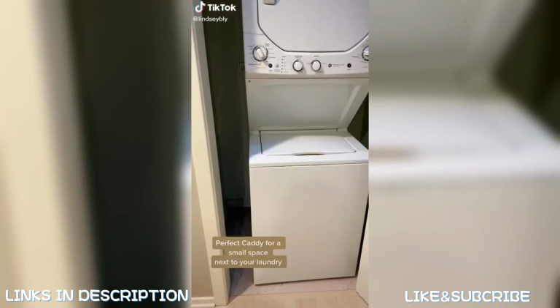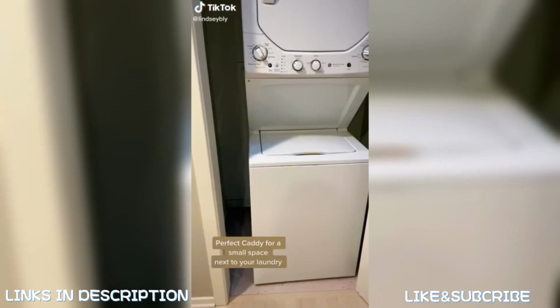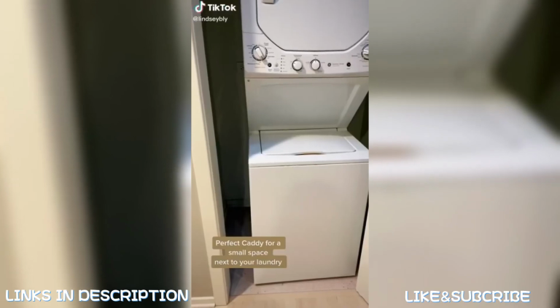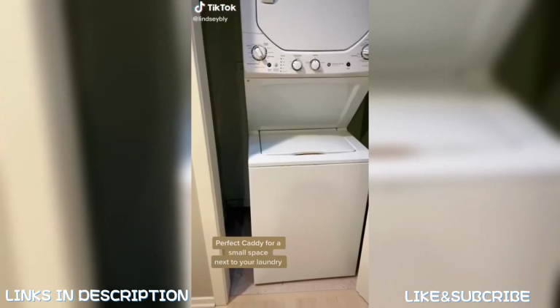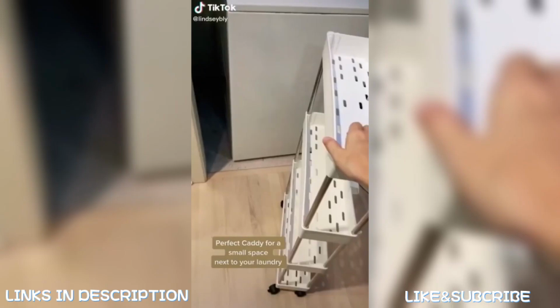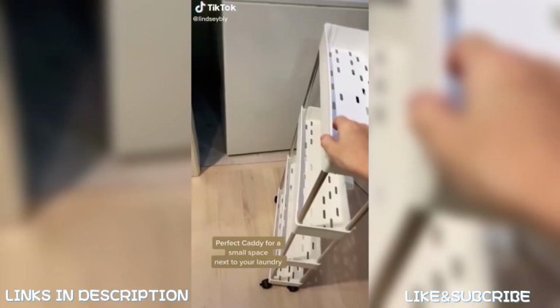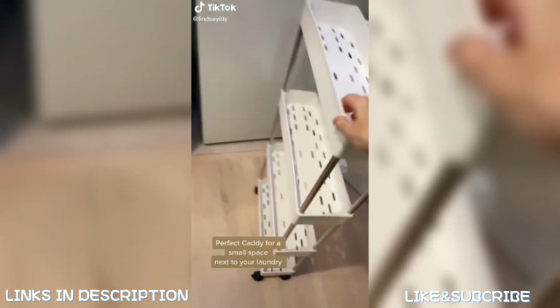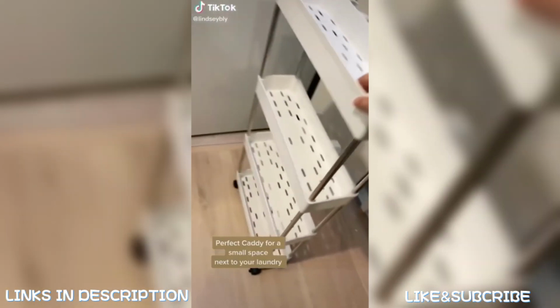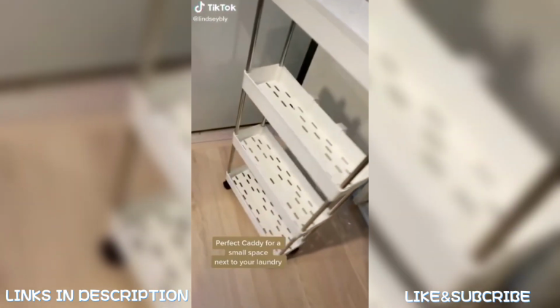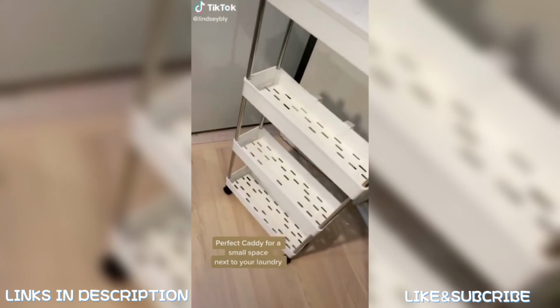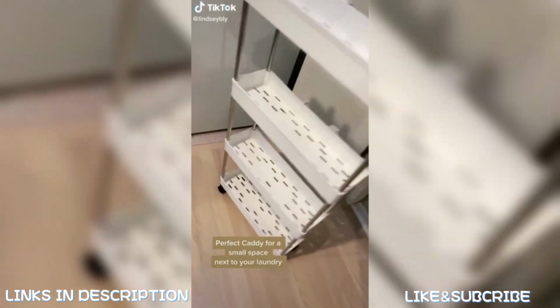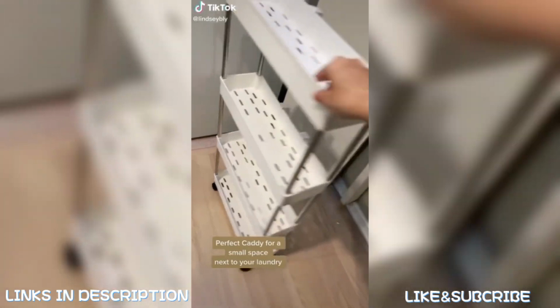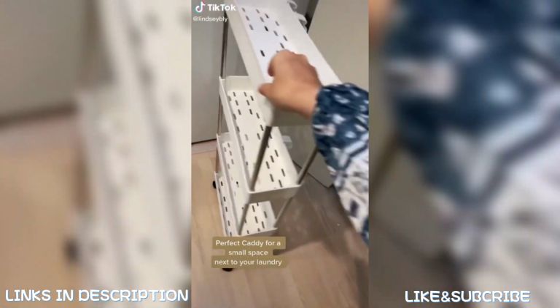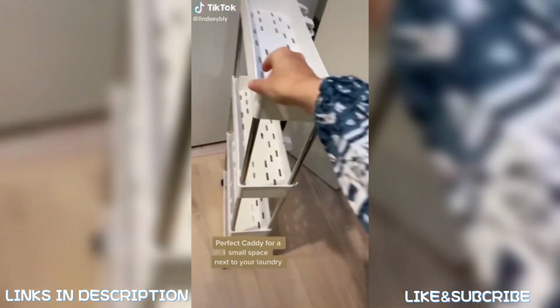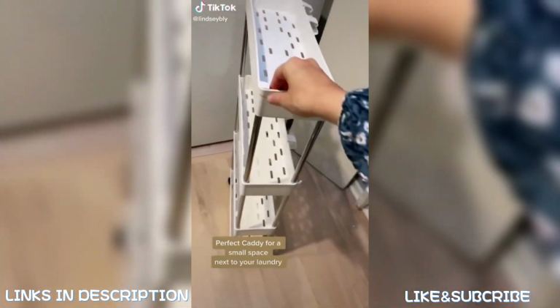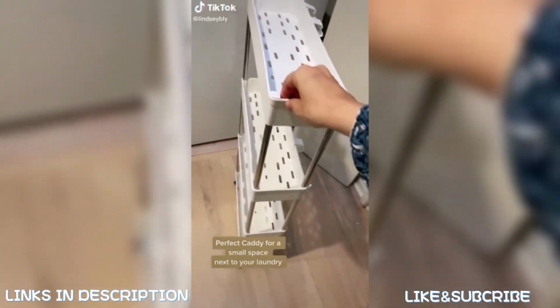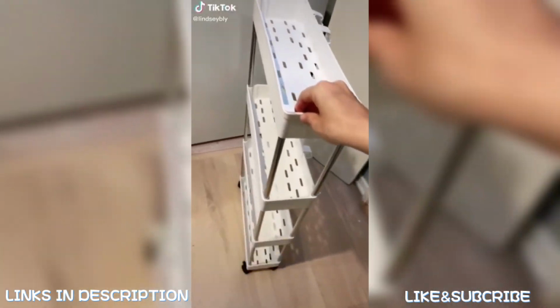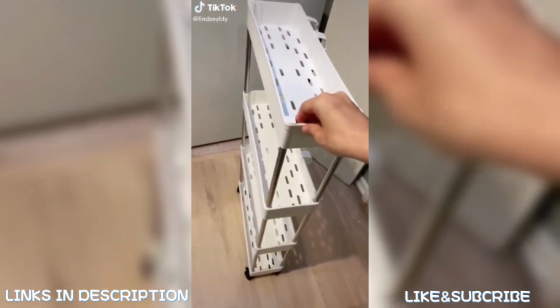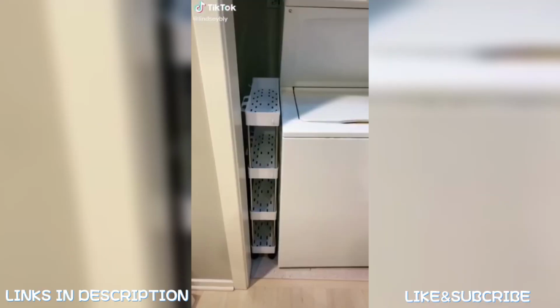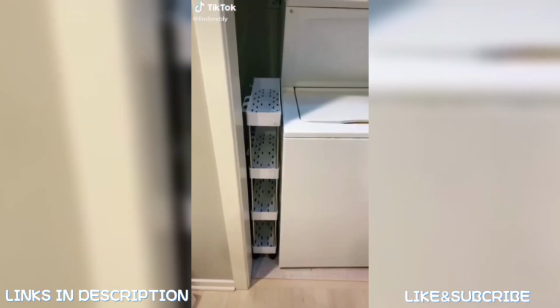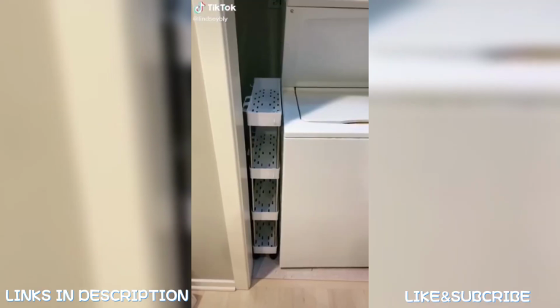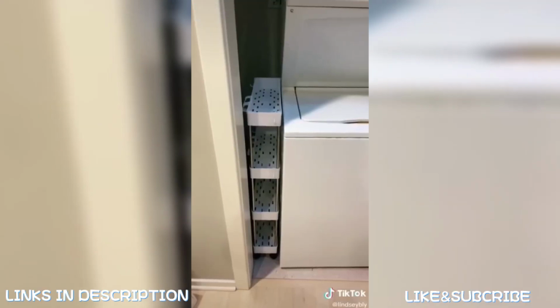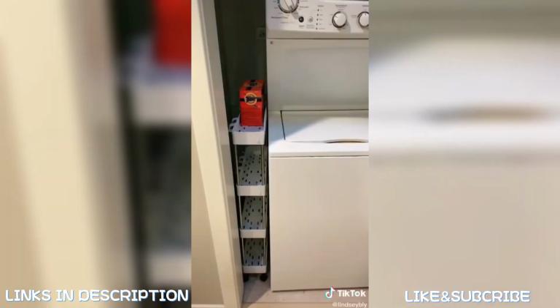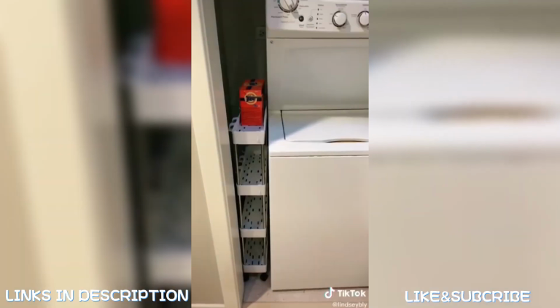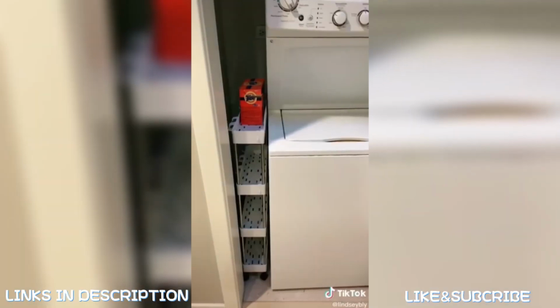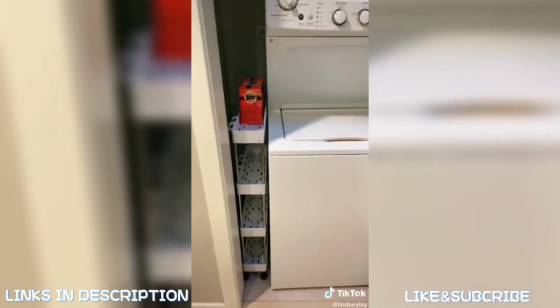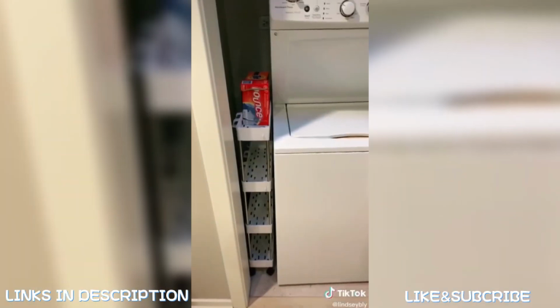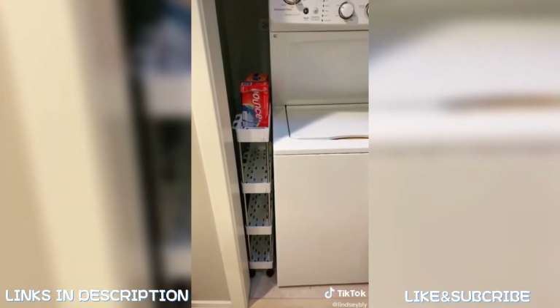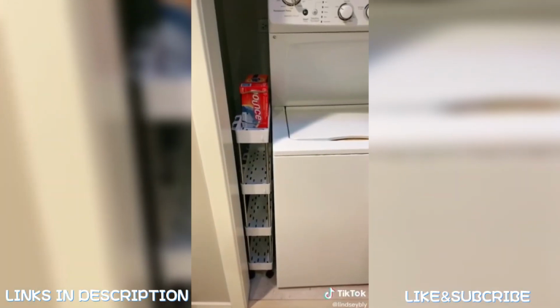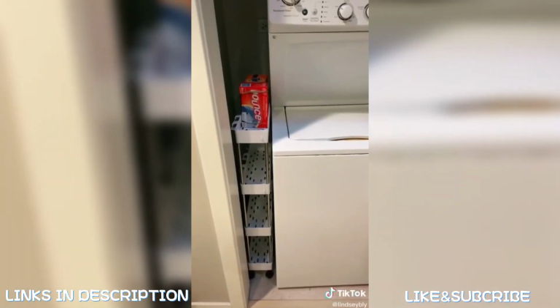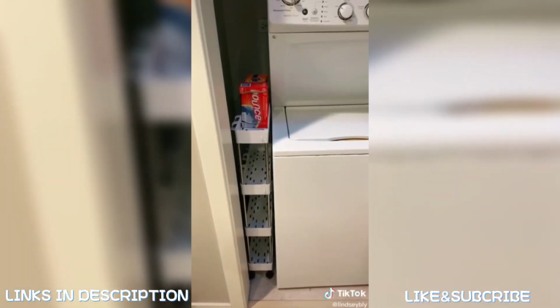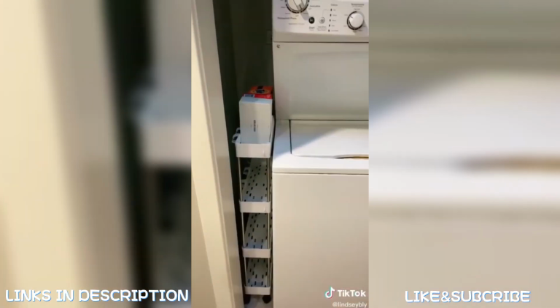Amazon finds that make your life easier: here's a perfect caddy for a small space next to your laundry where you can fit all of your laundry needs.